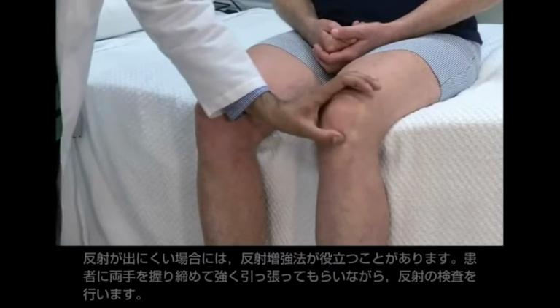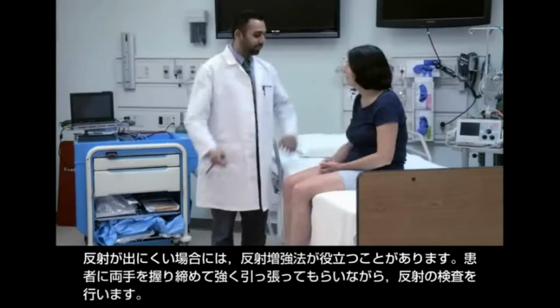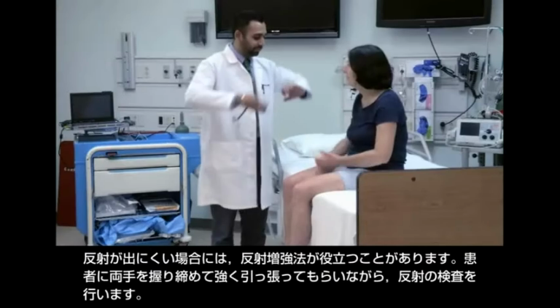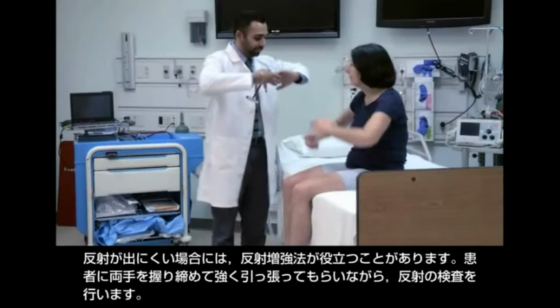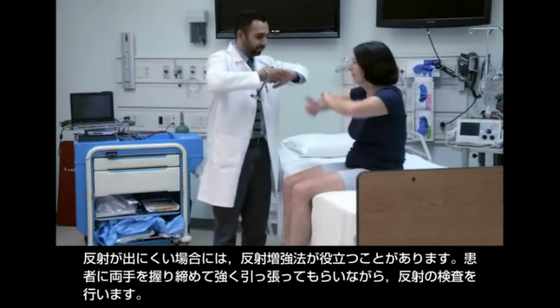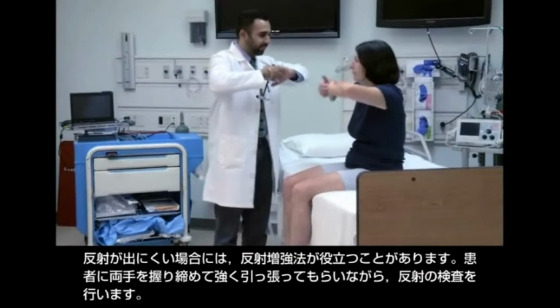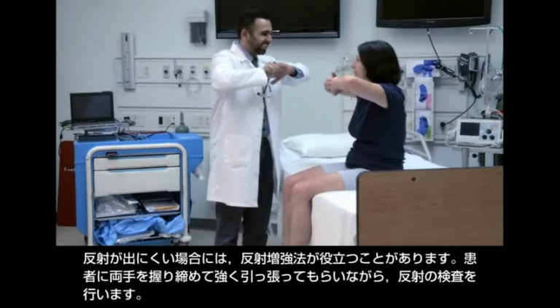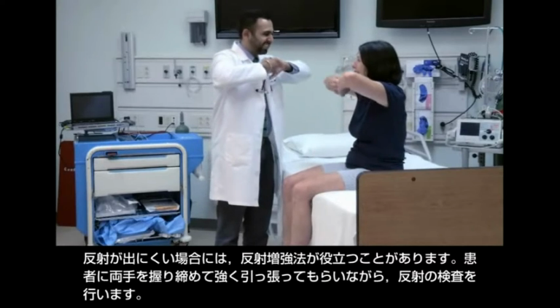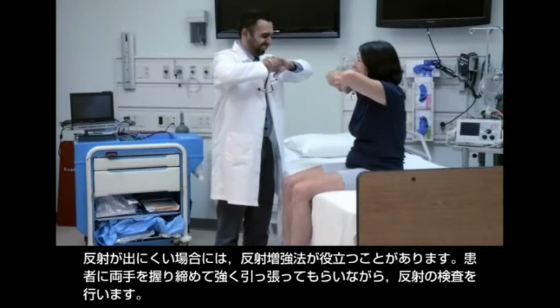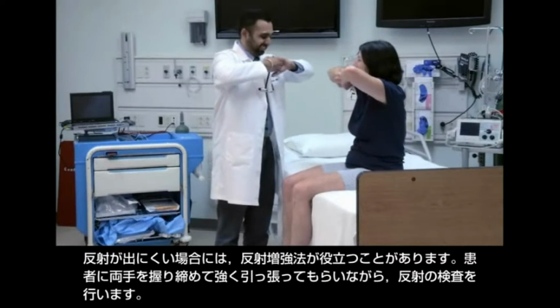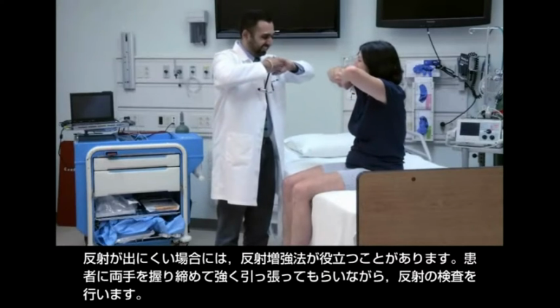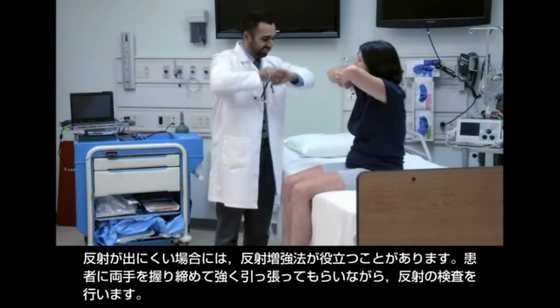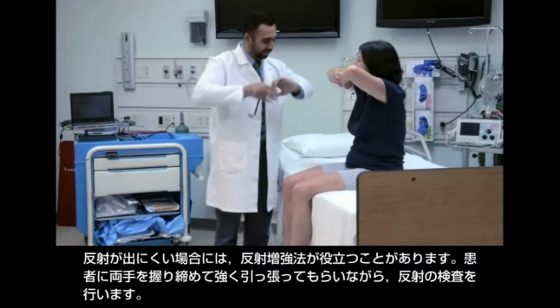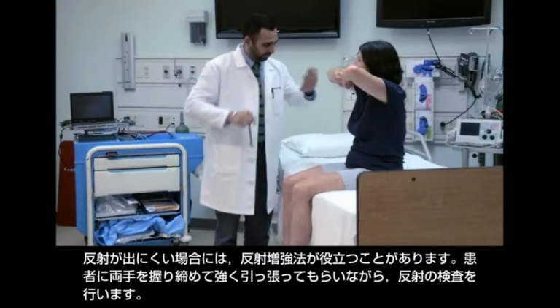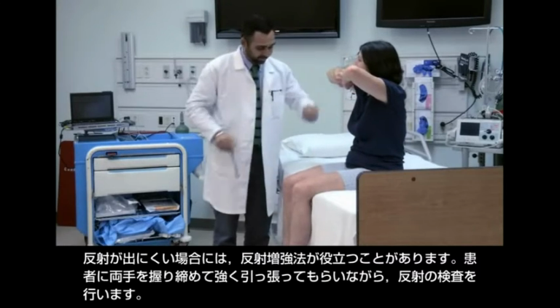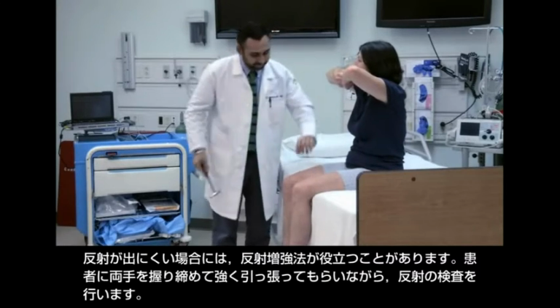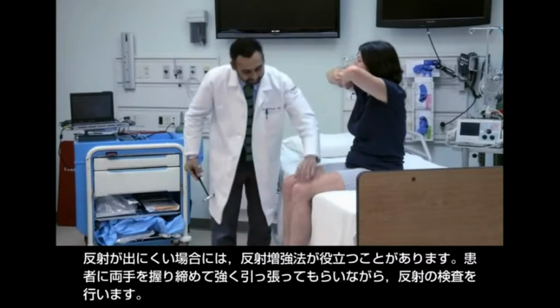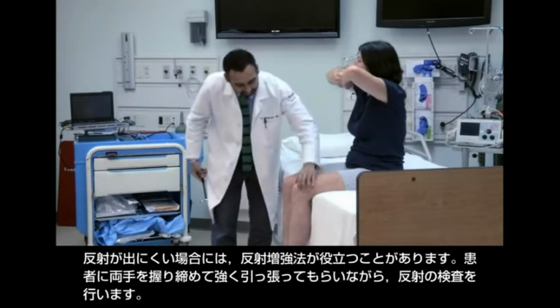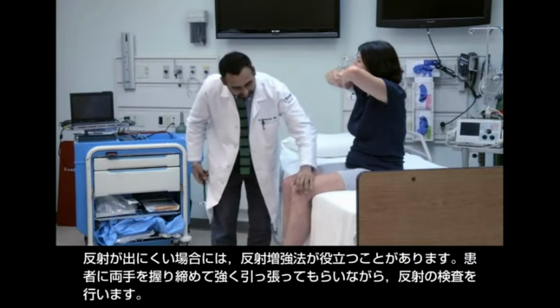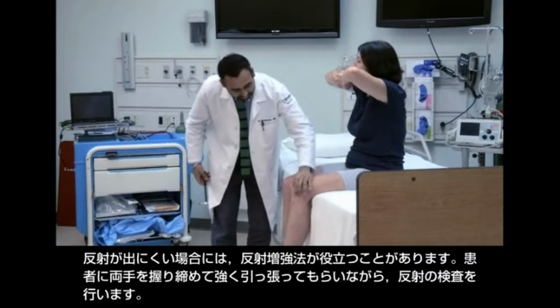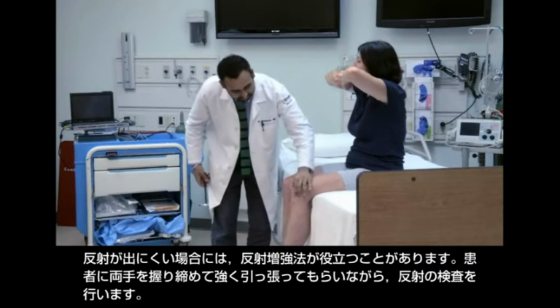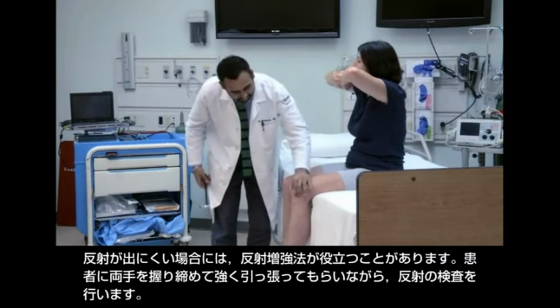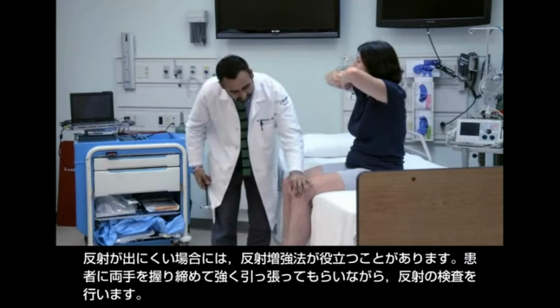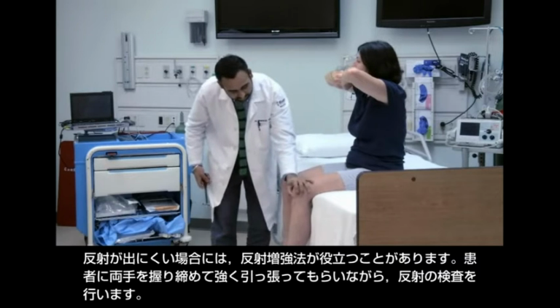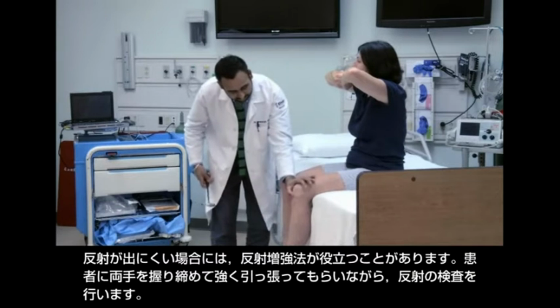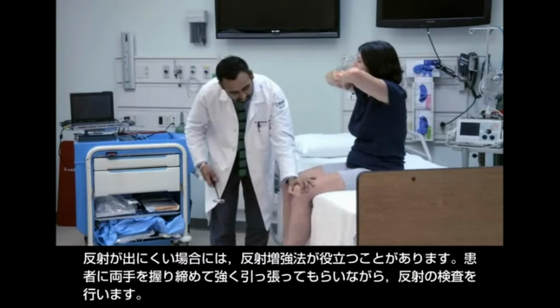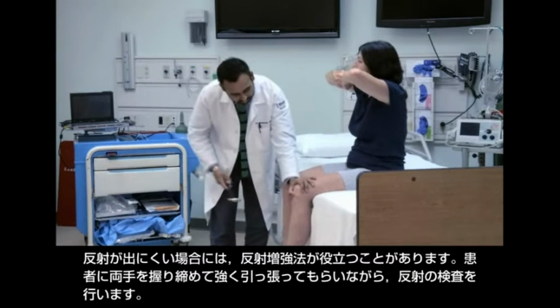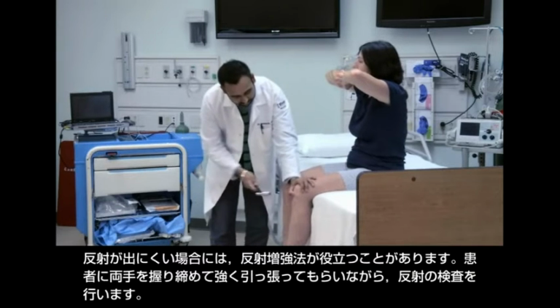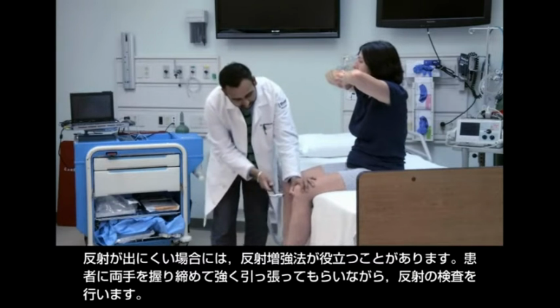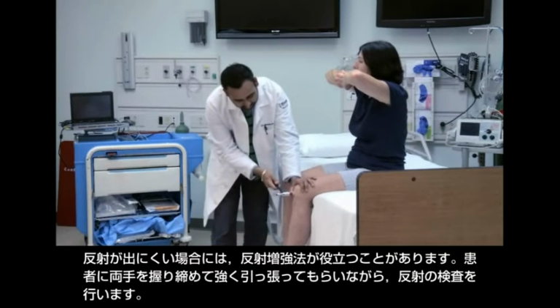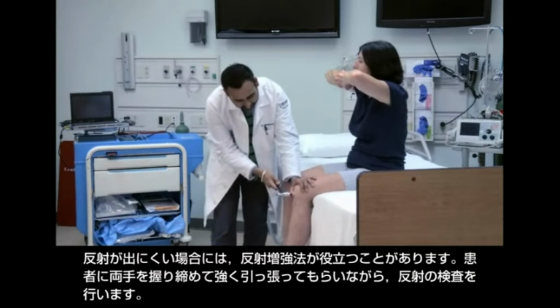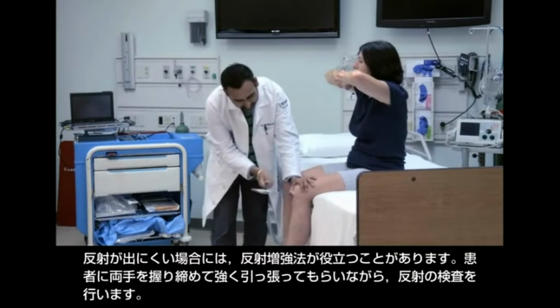Reinforcement may help when reflexes are hard to elicit. Have the patient clench her hands together and pull hard while you test the reflex.